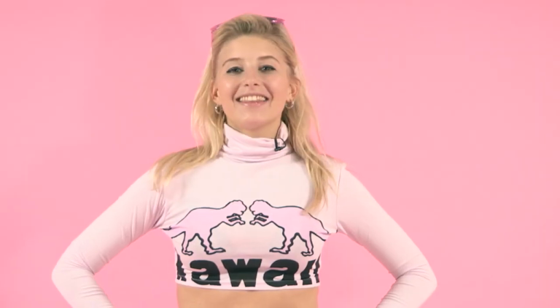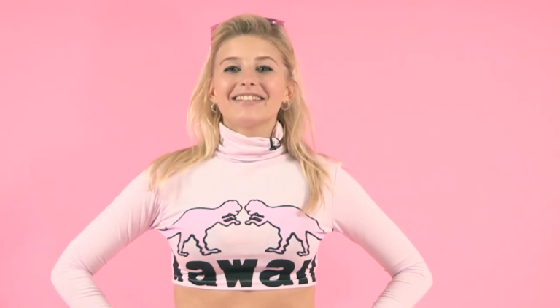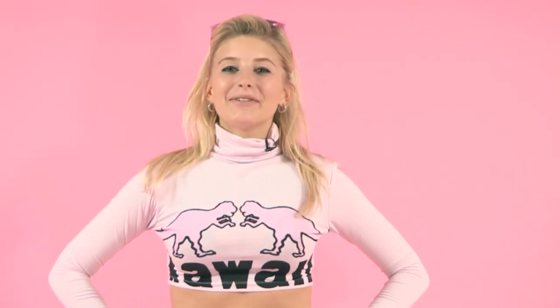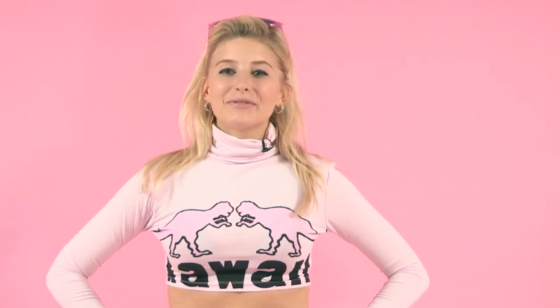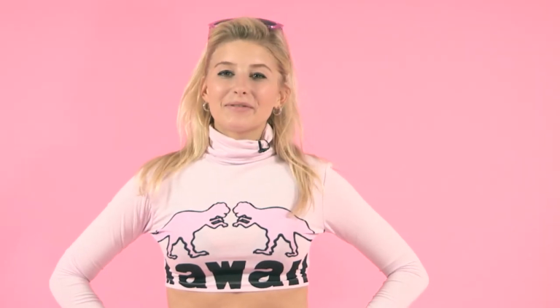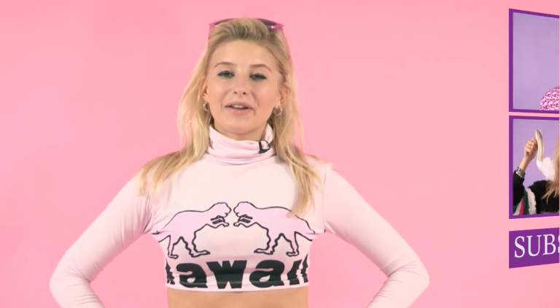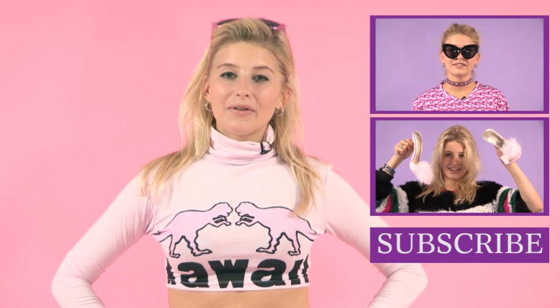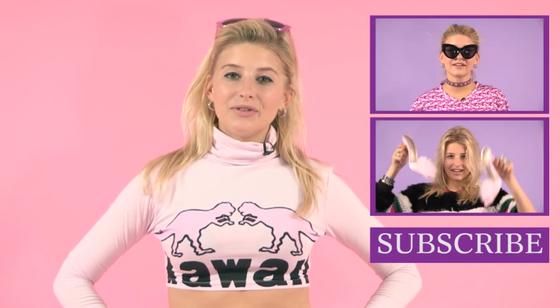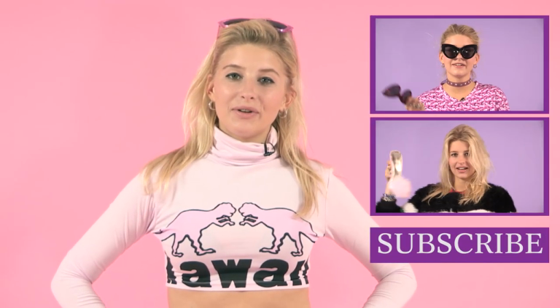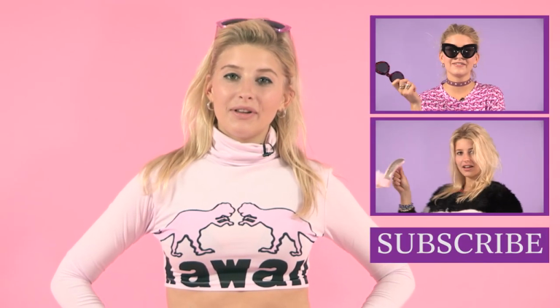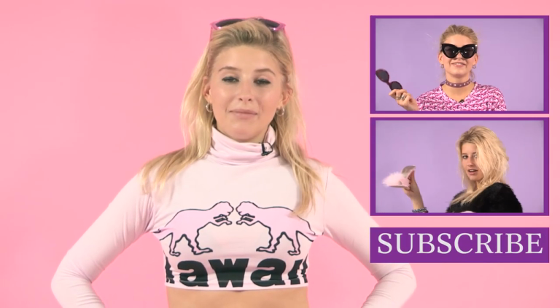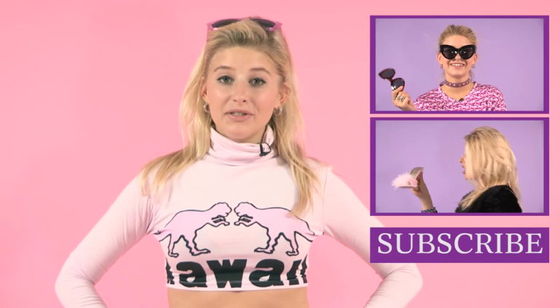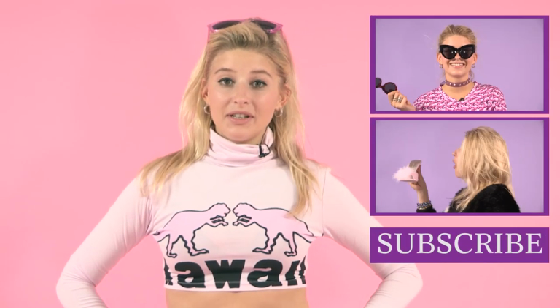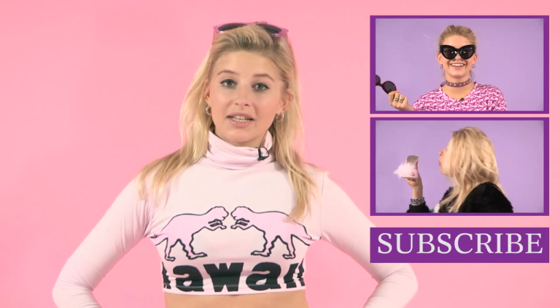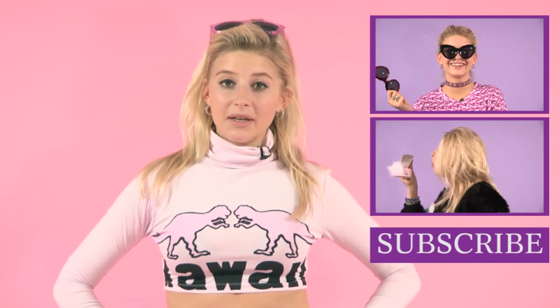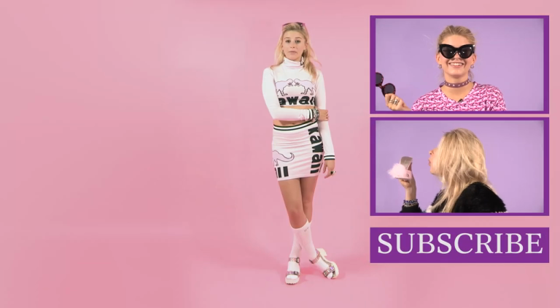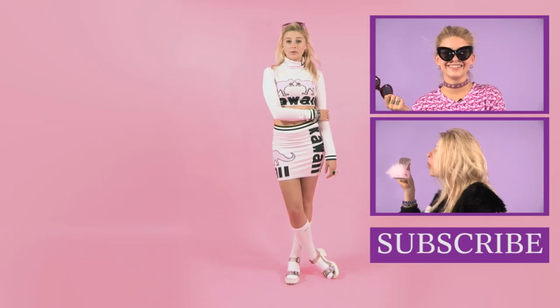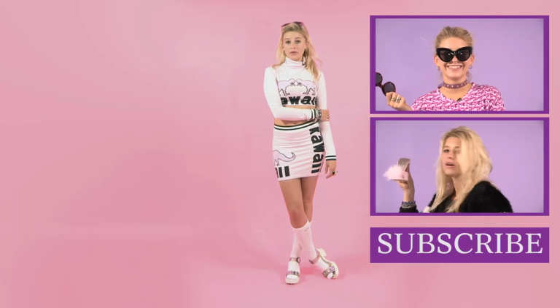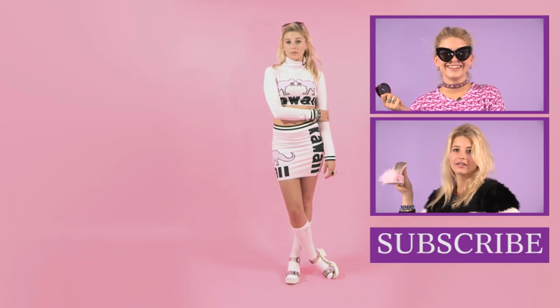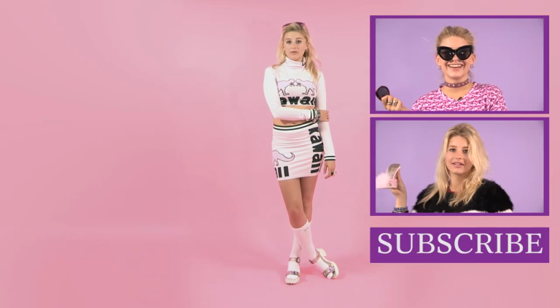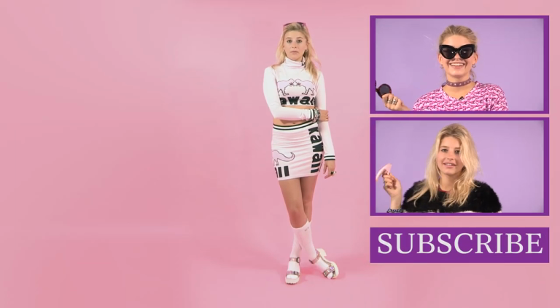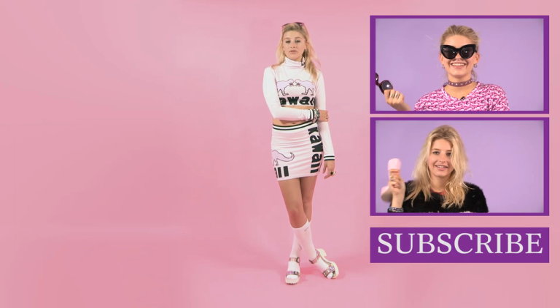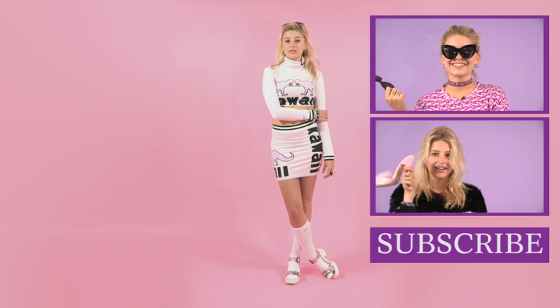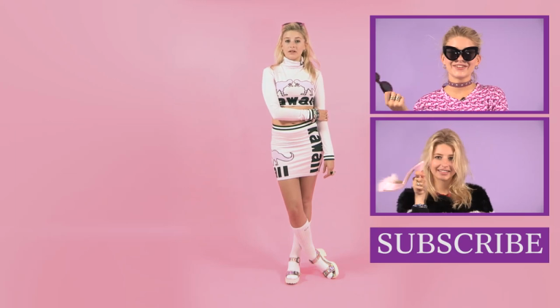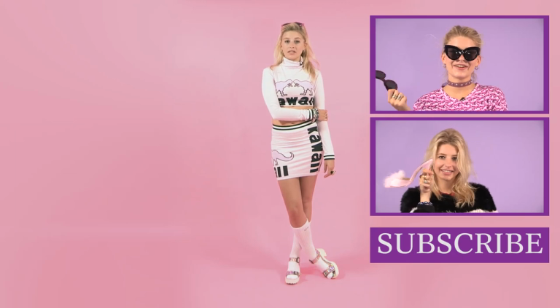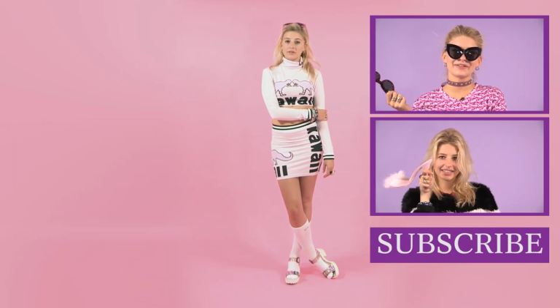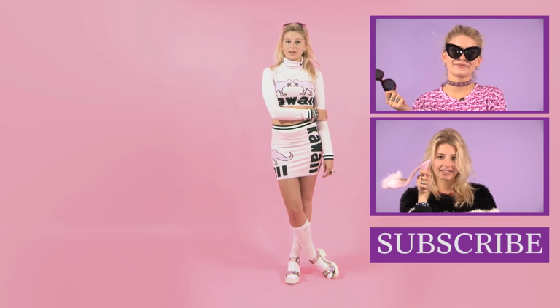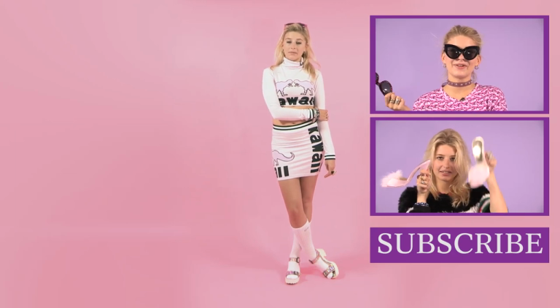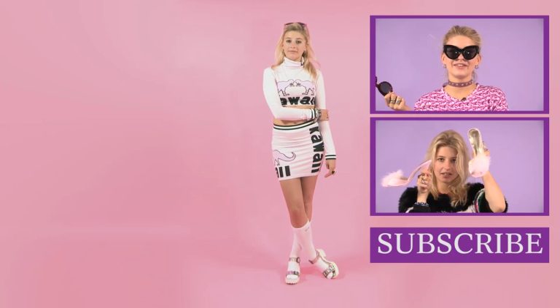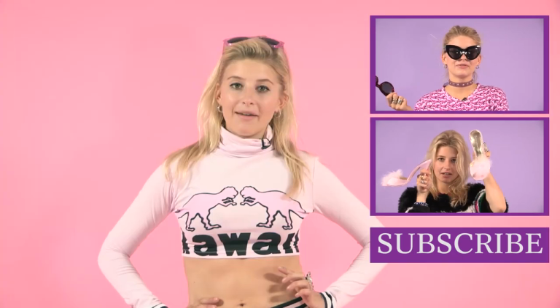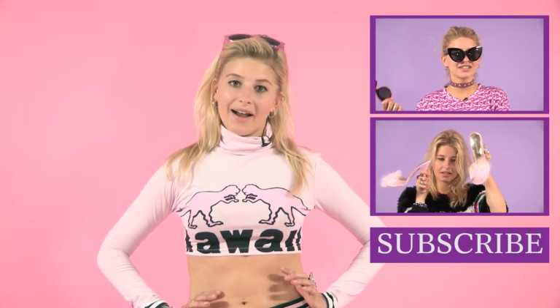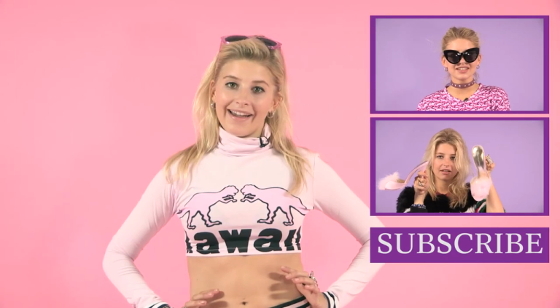Thanks so much for watching my co-ord tutorial. Please tune in next week where I'll be talking through my top high street sunglasses for spring/summer. Bye!